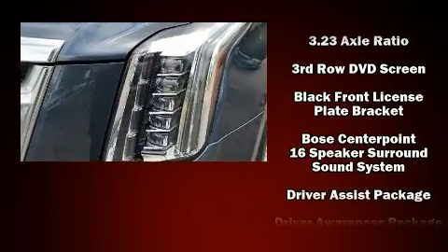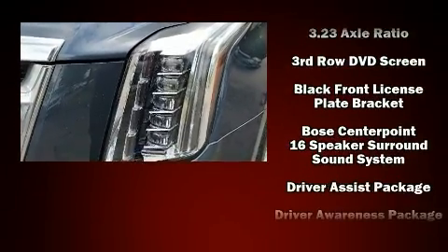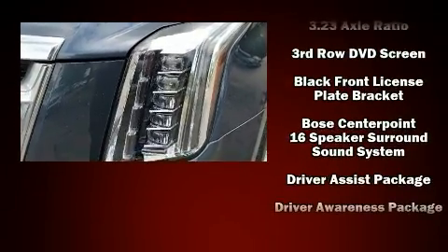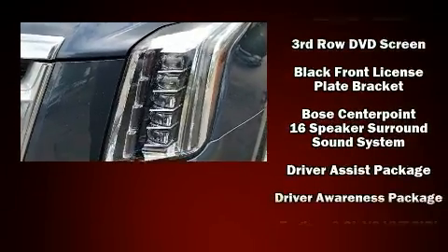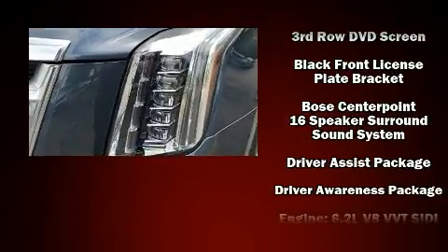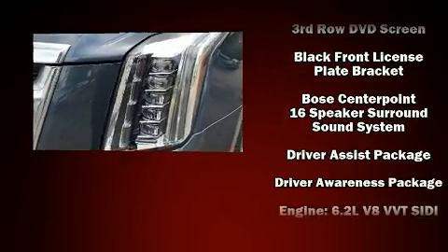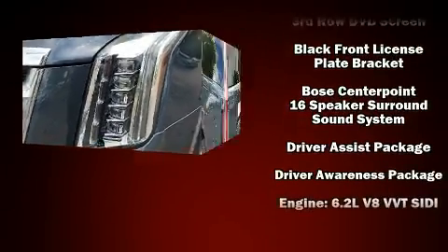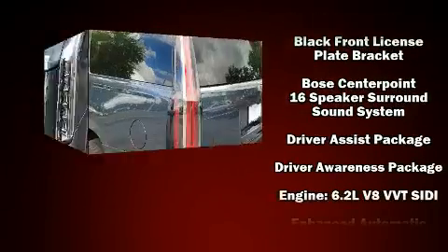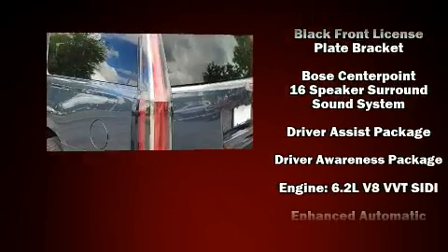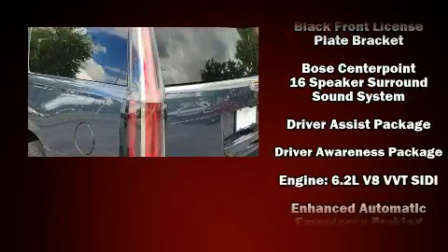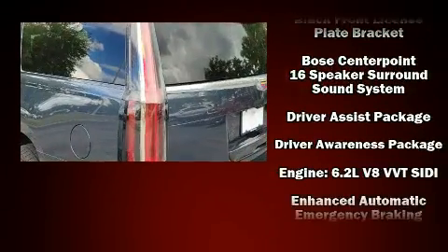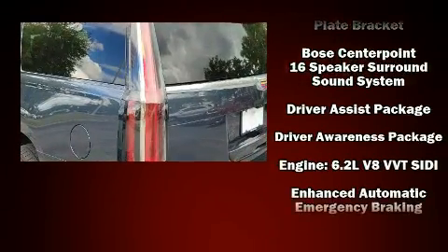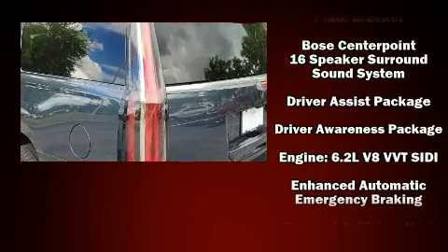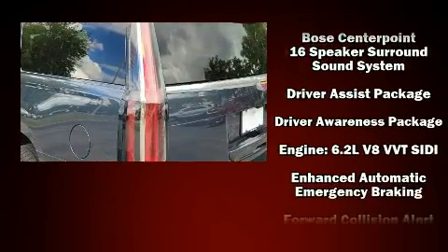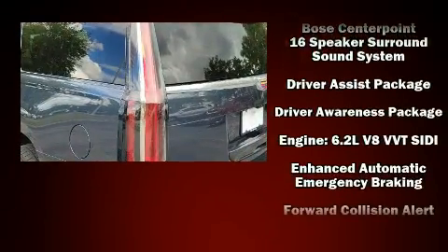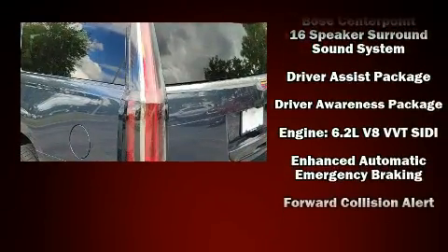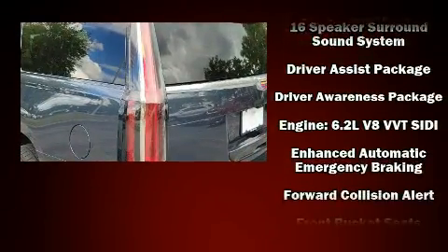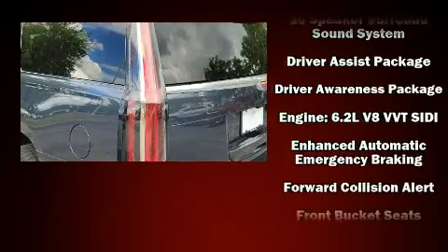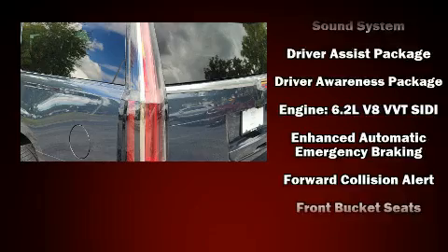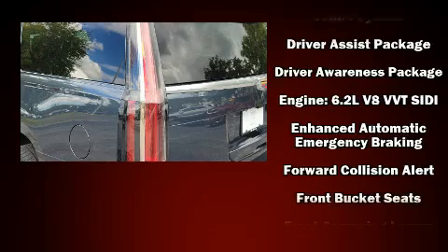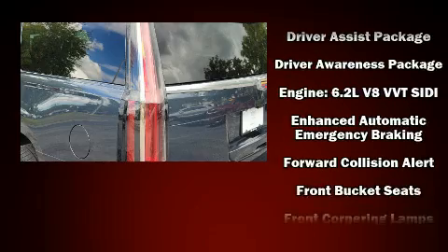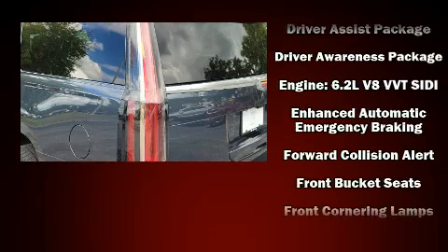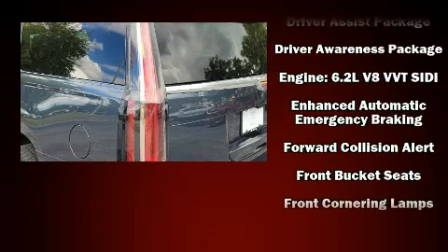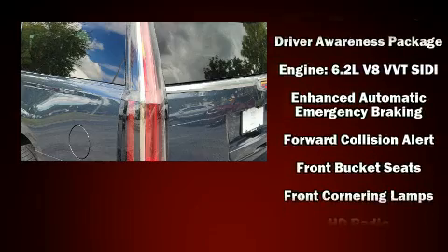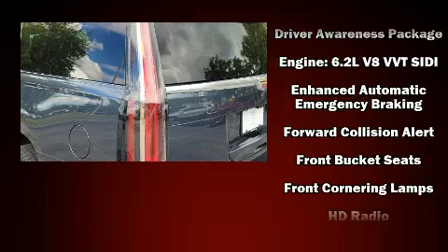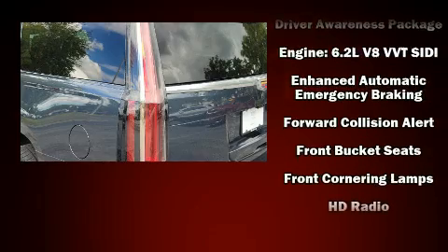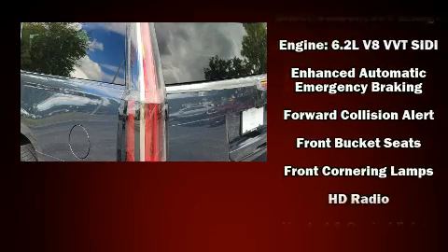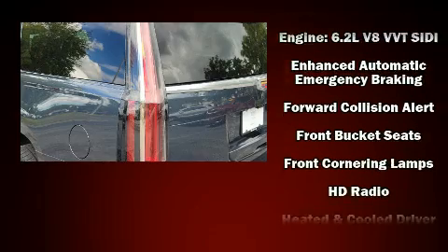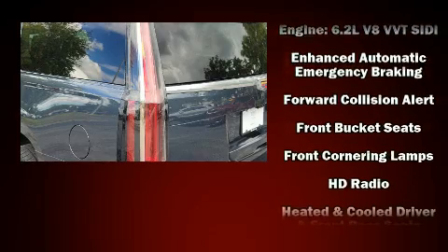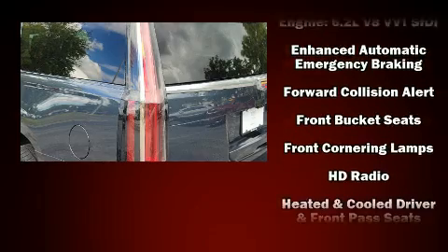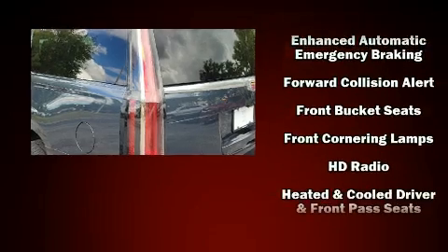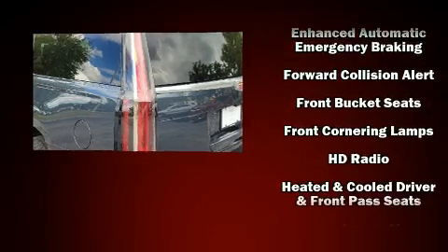Safety equipment has been integrated throughout, including traction control and brake assist.